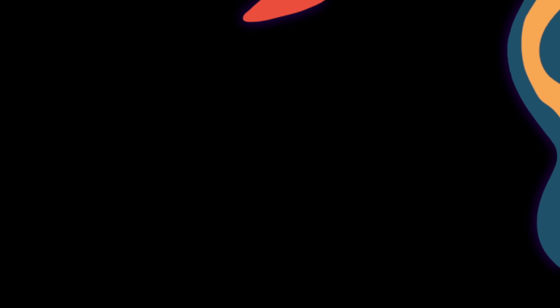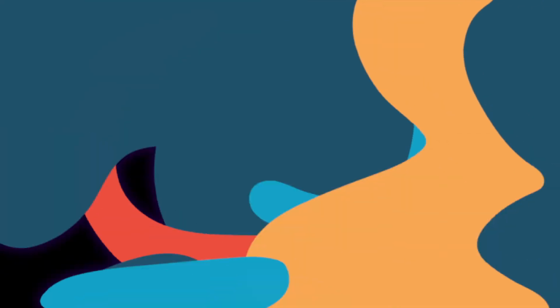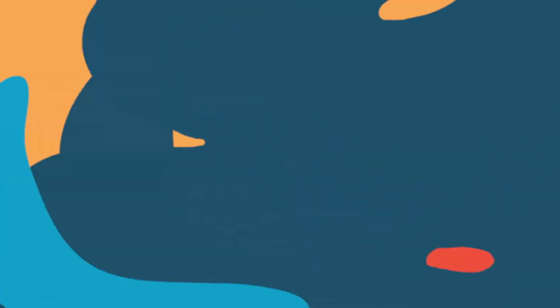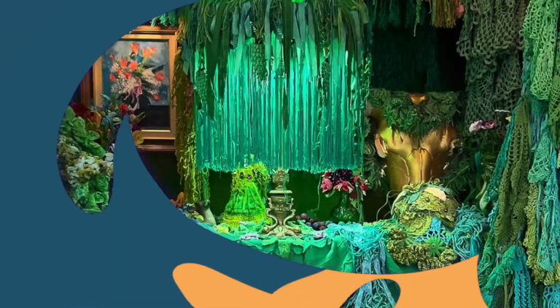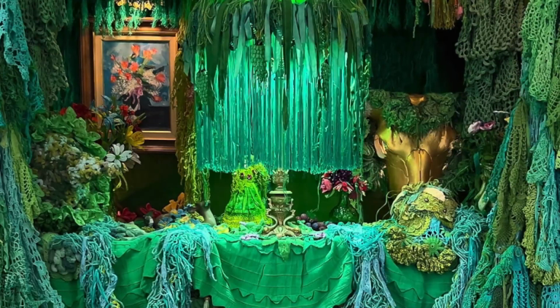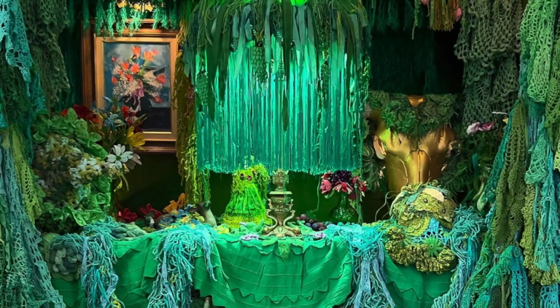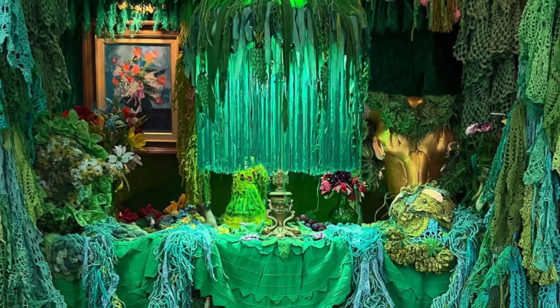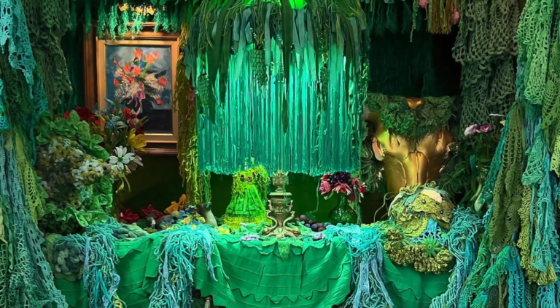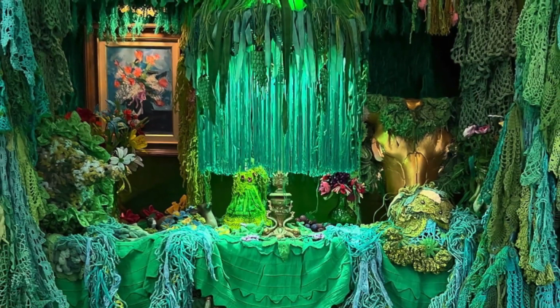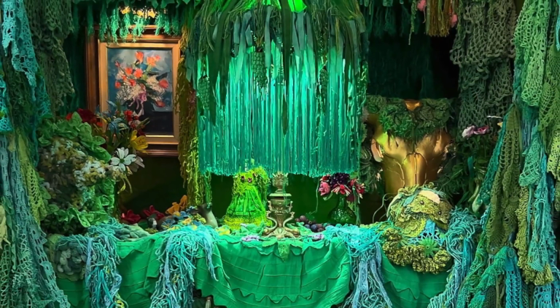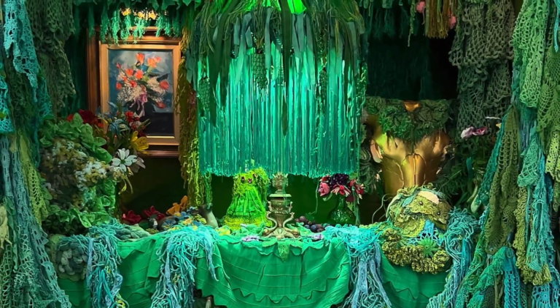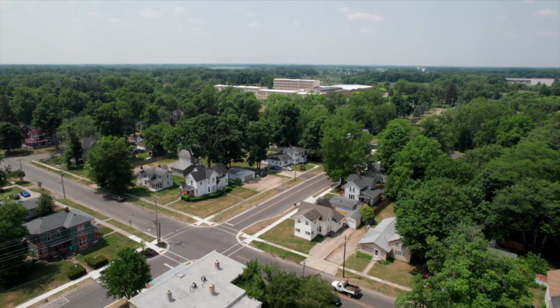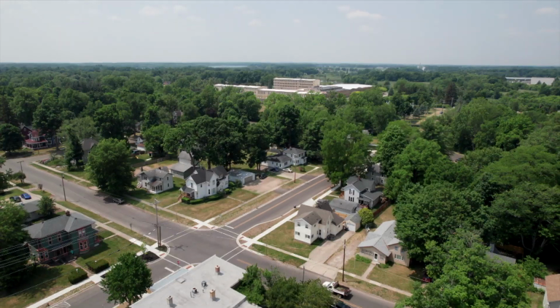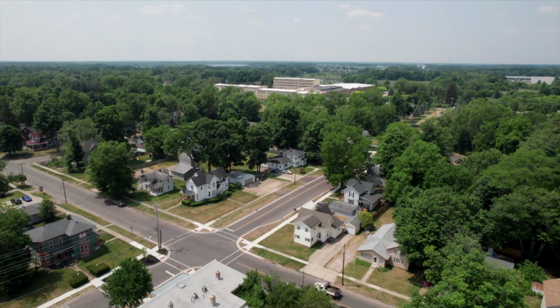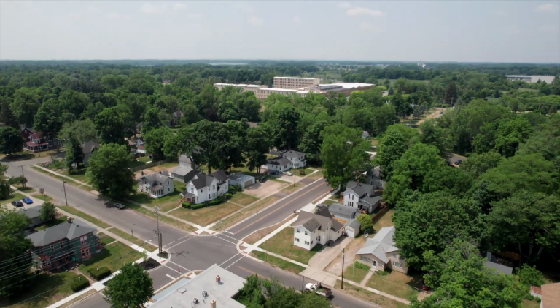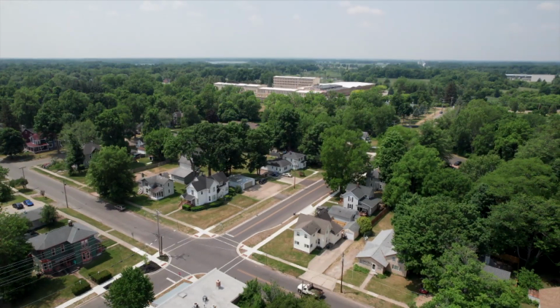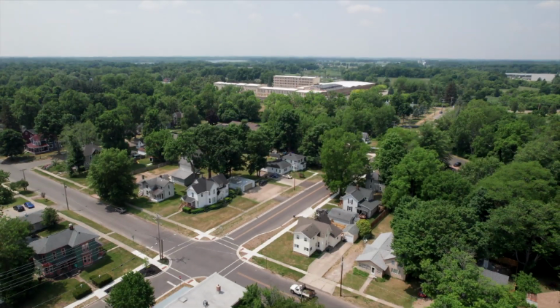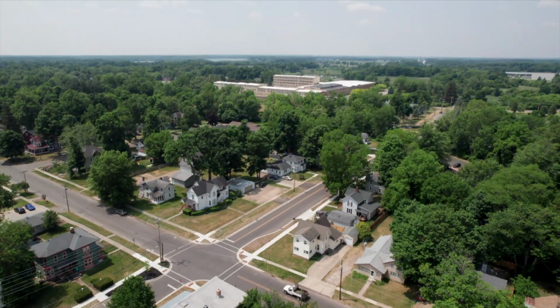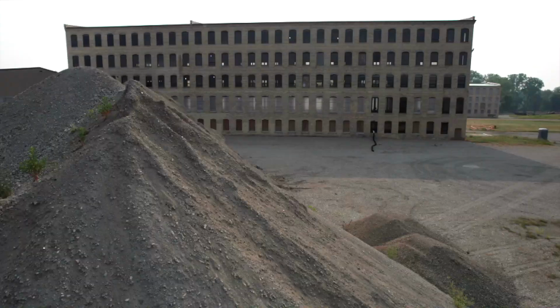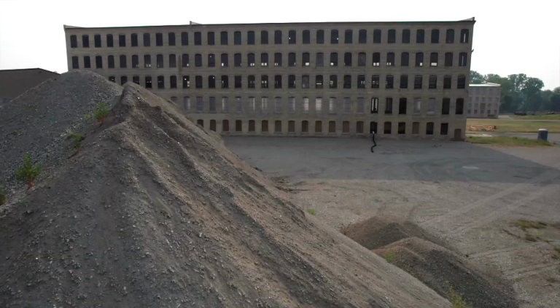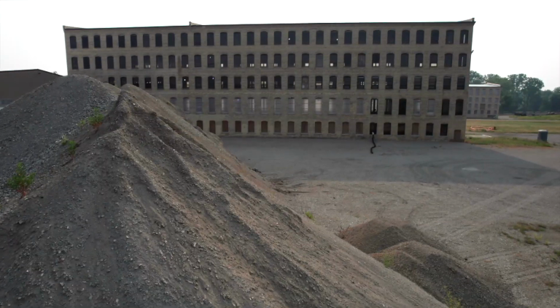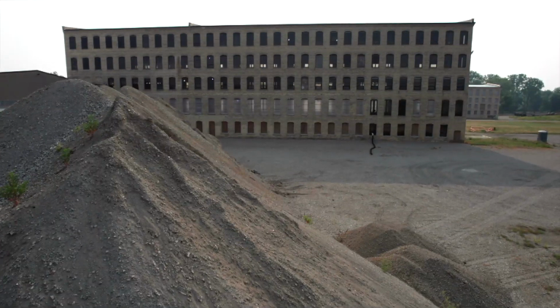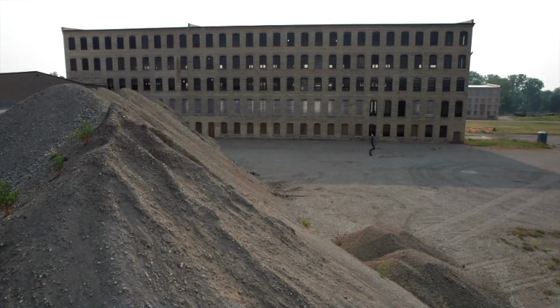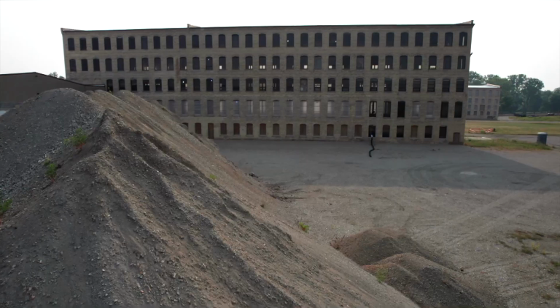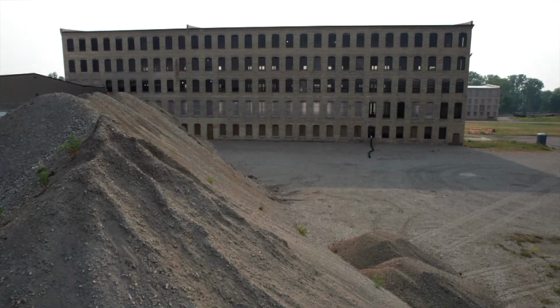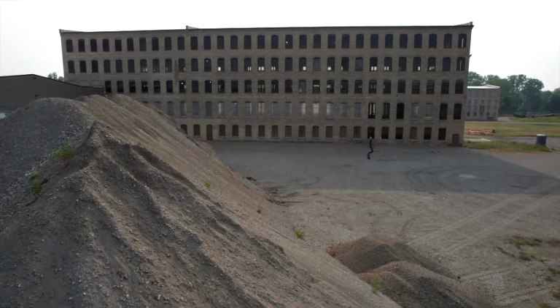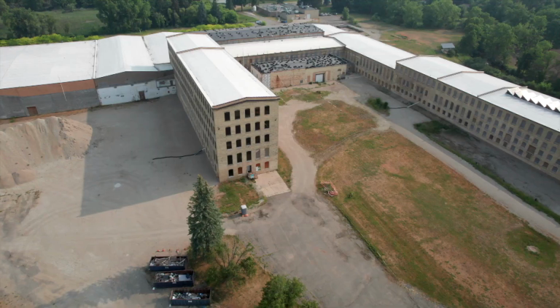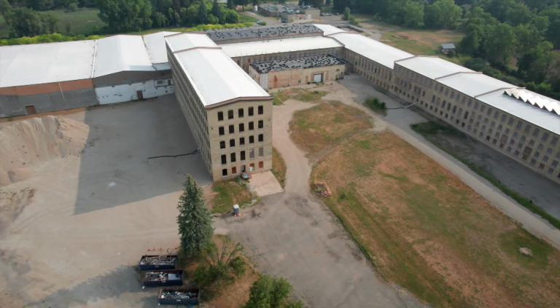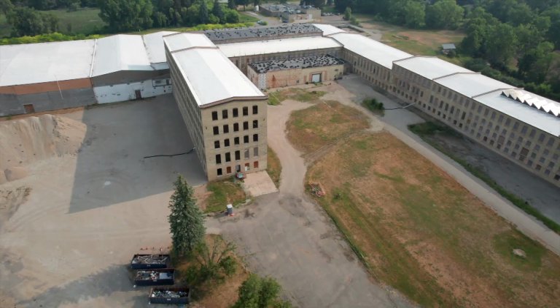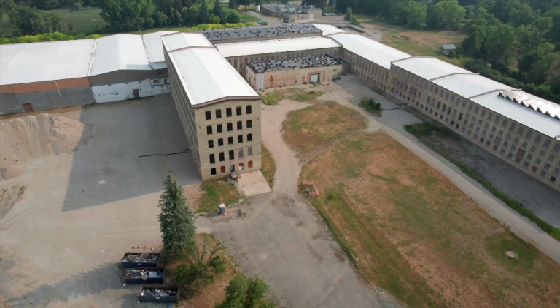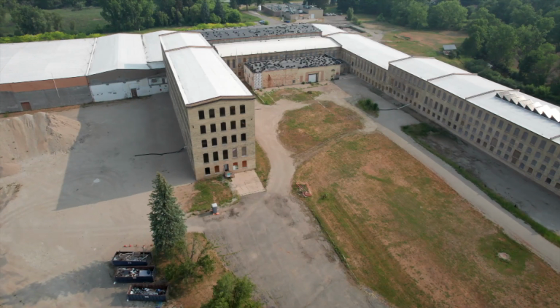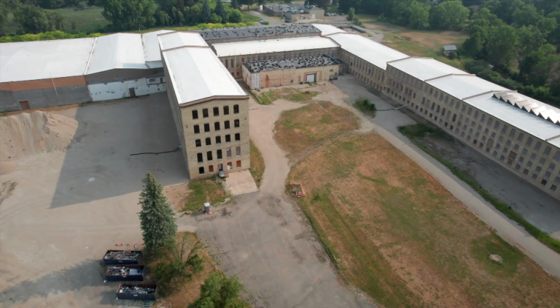My name is Melissa Webb and I am the current Prairie Ronde artist resident in the Big Vicksburg Mill.